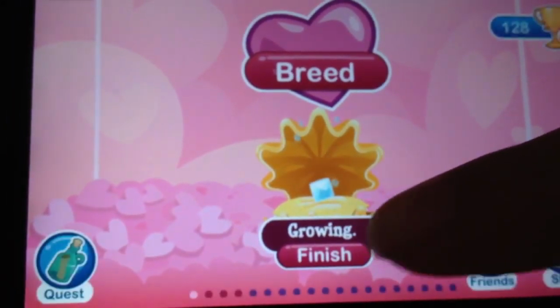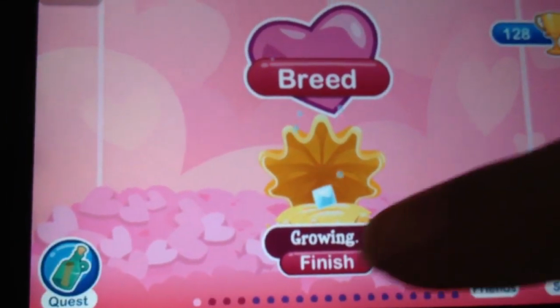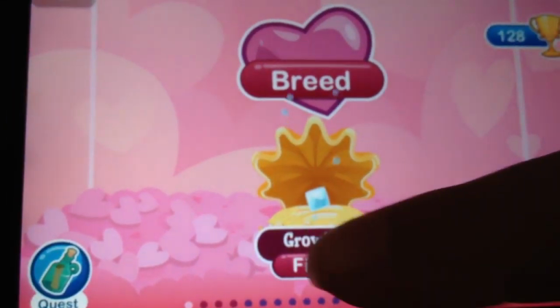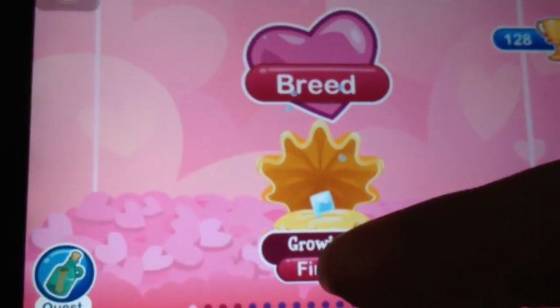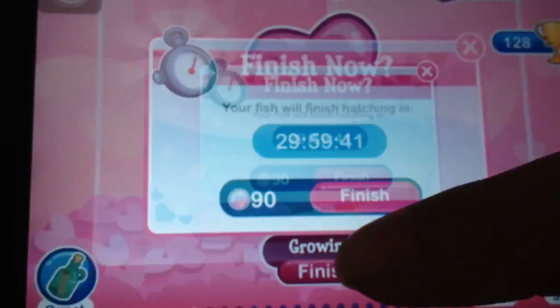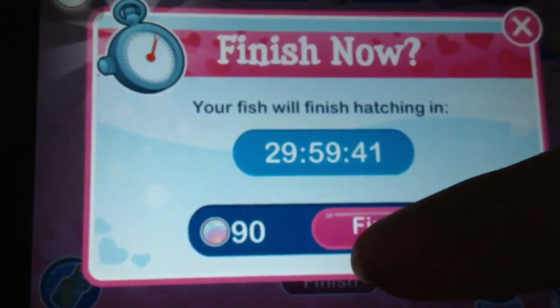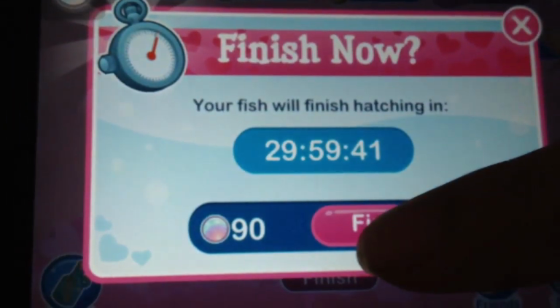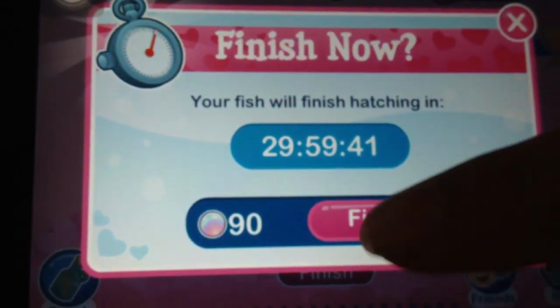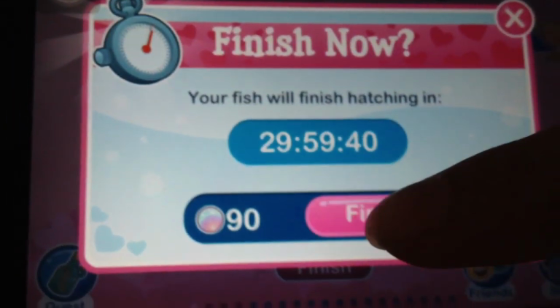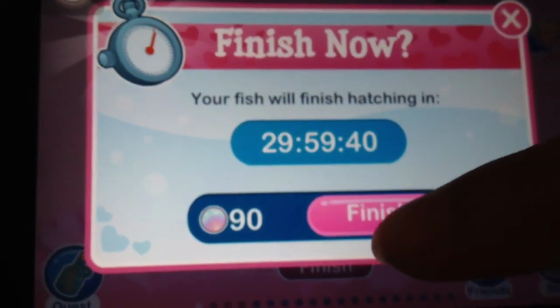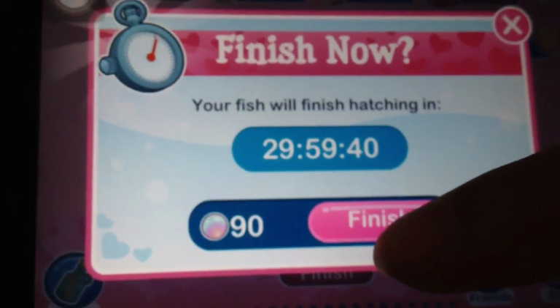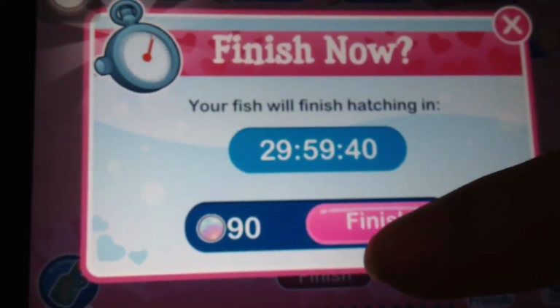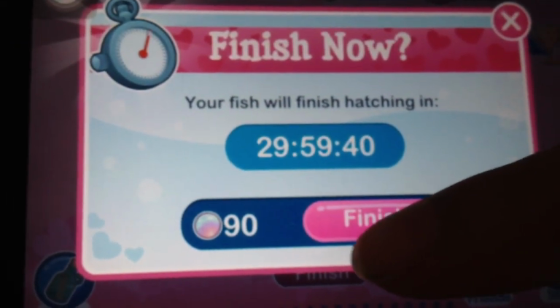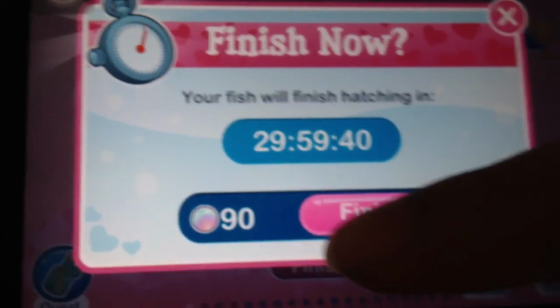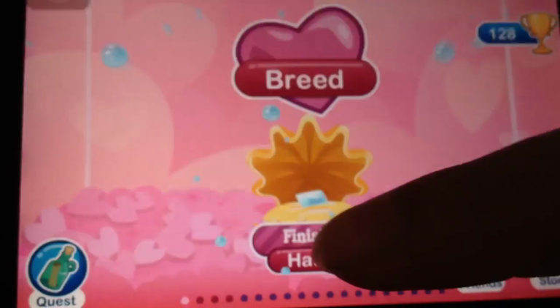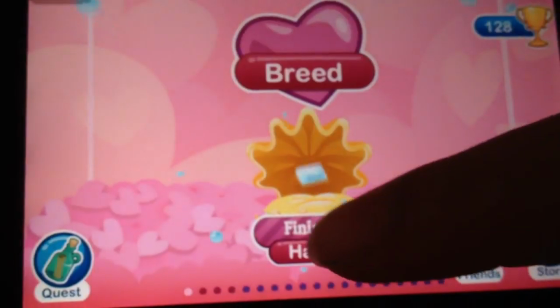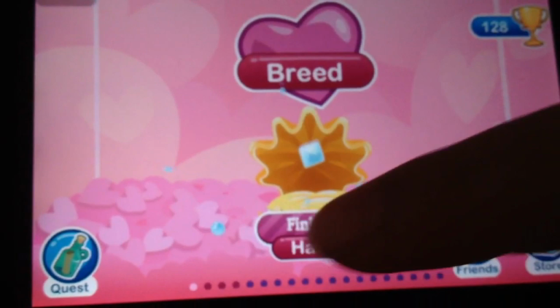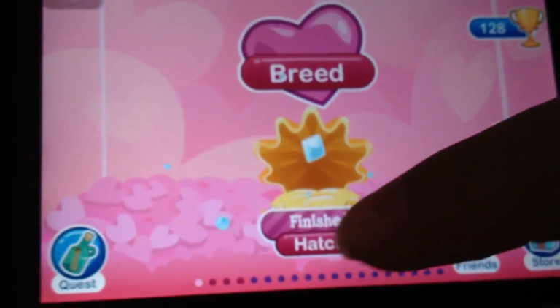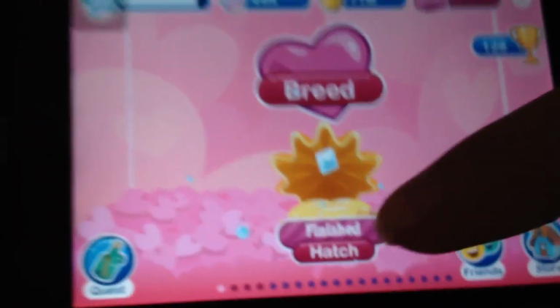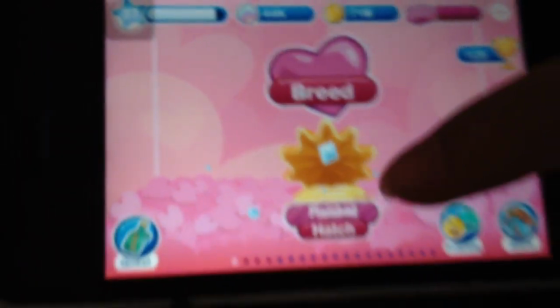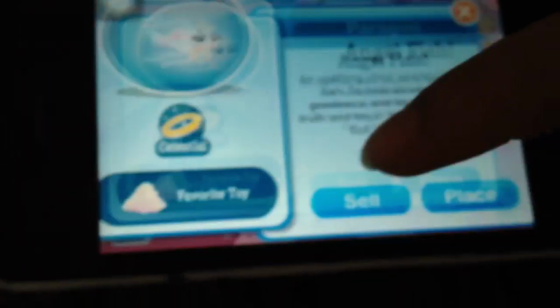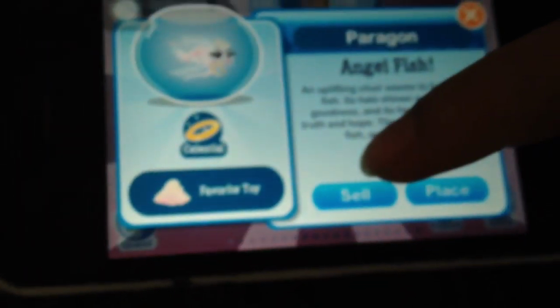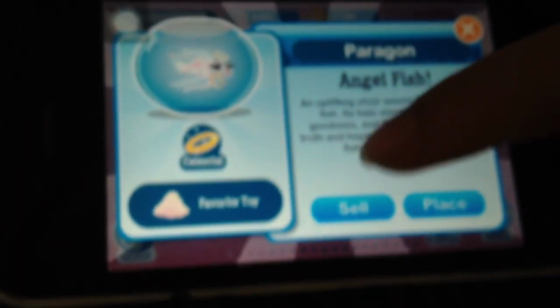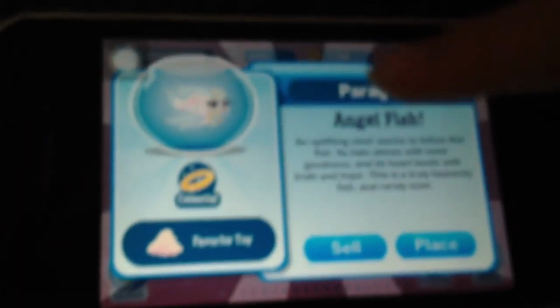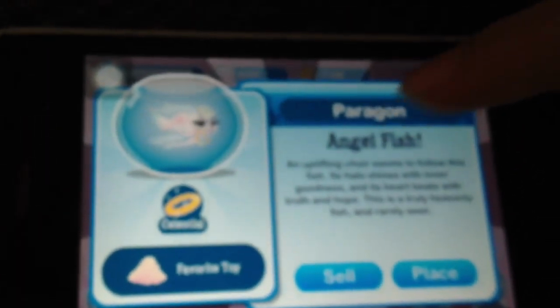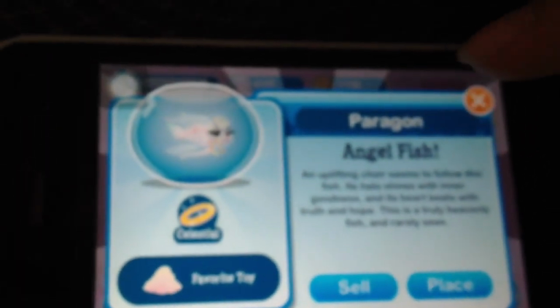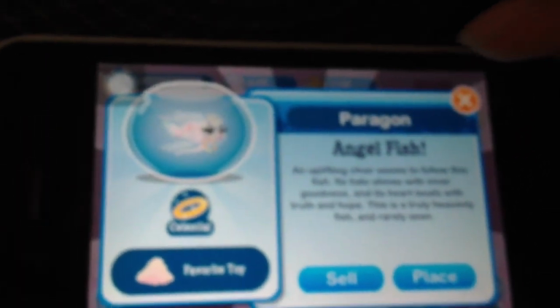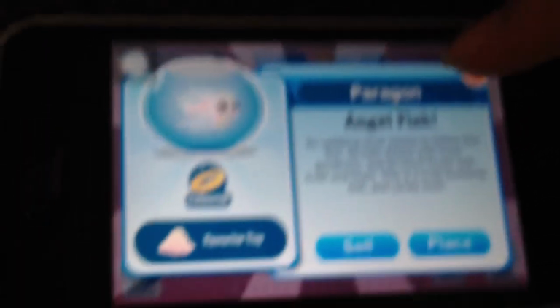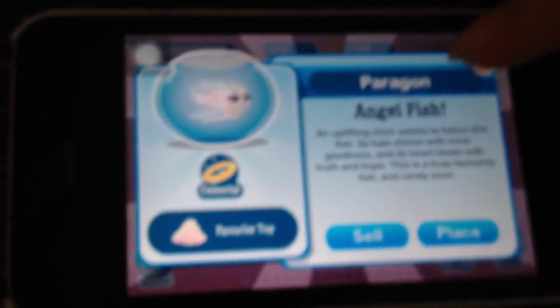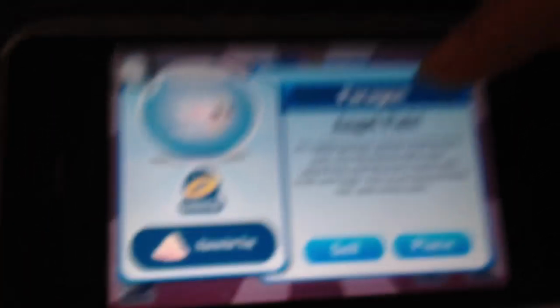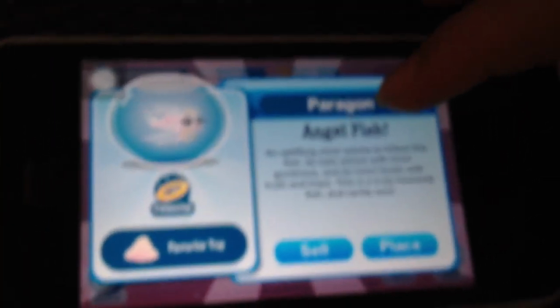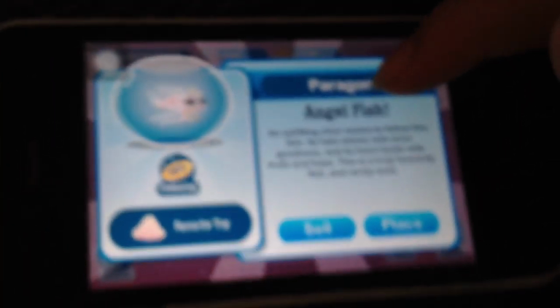It takes 30 hours to breed and 30 hours to grow. There we have it — an angelfish!